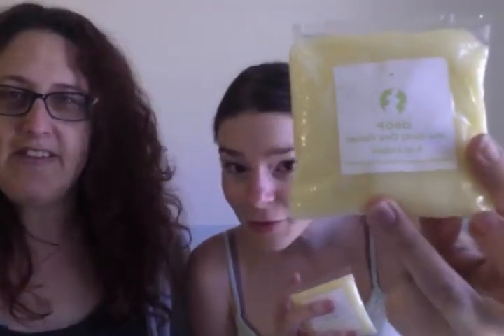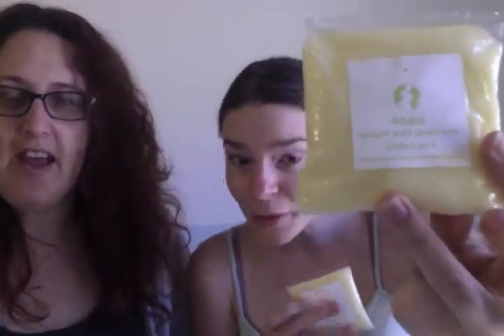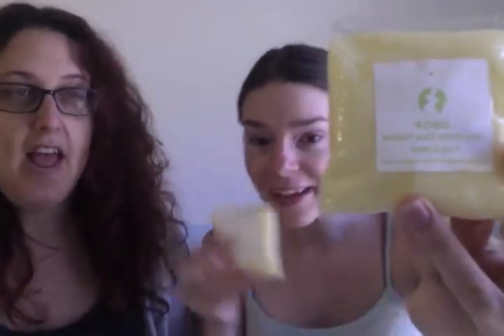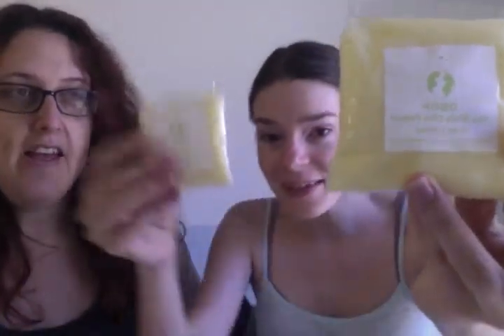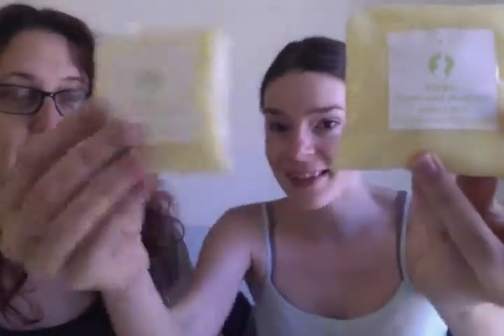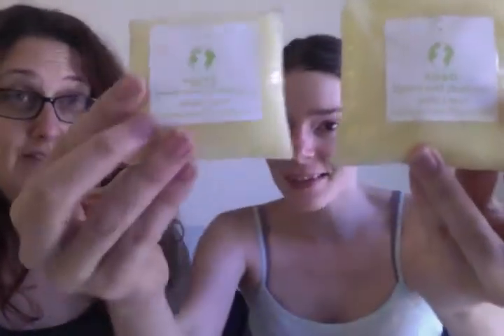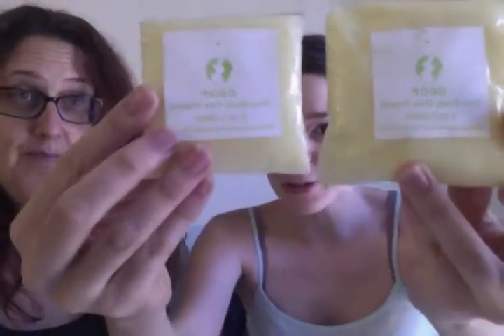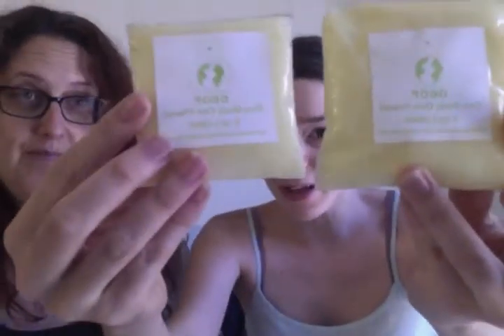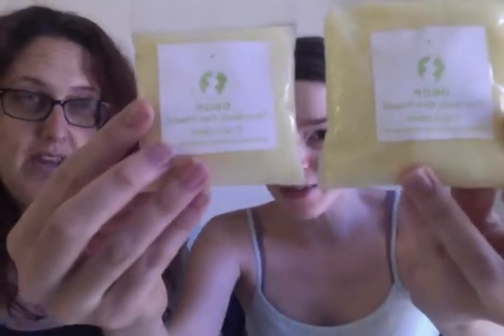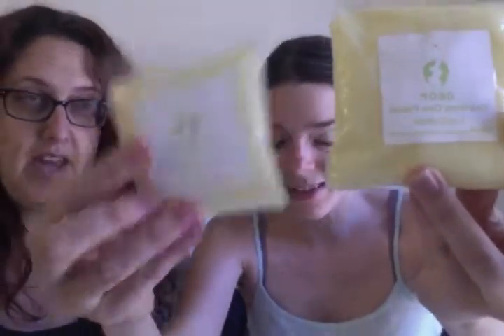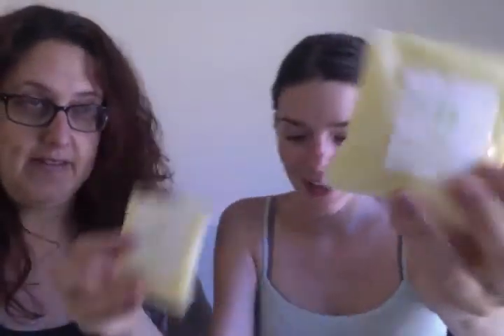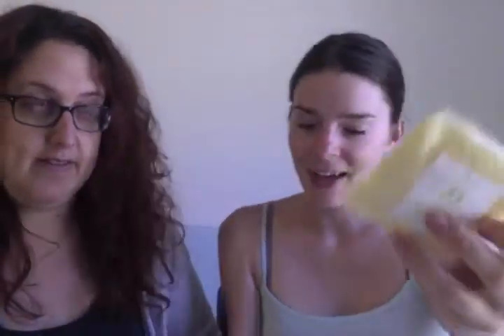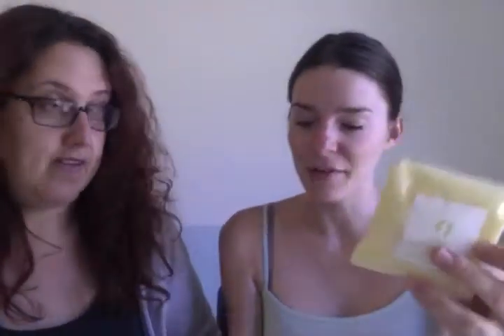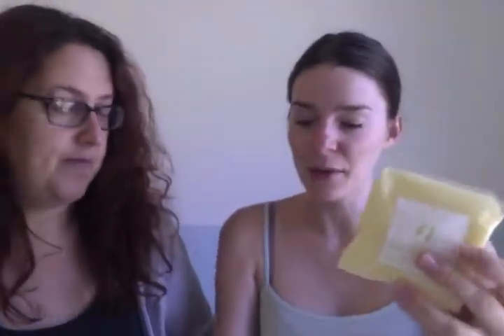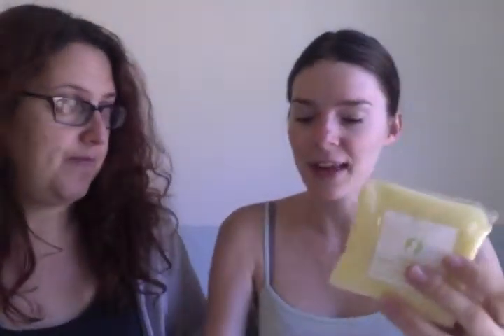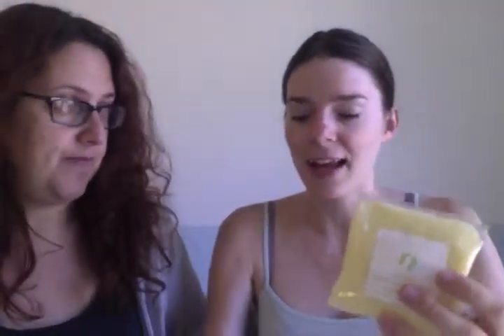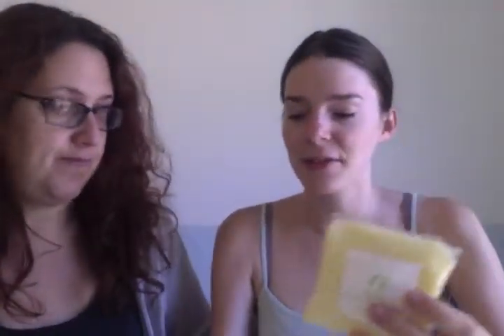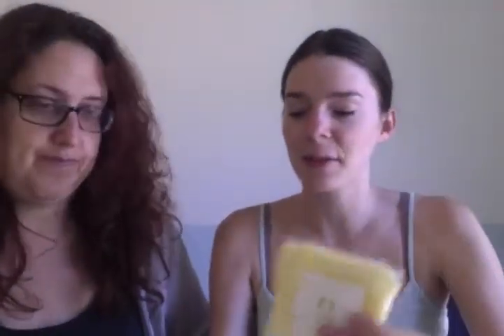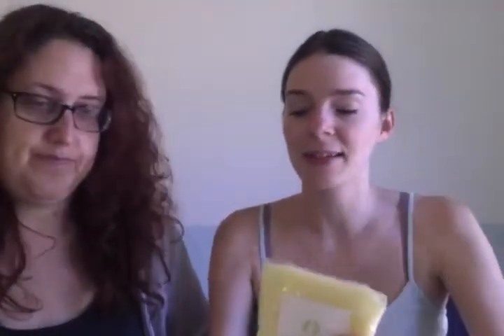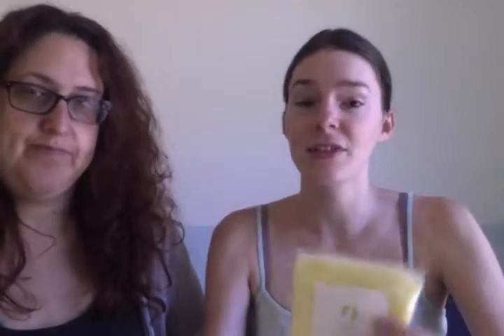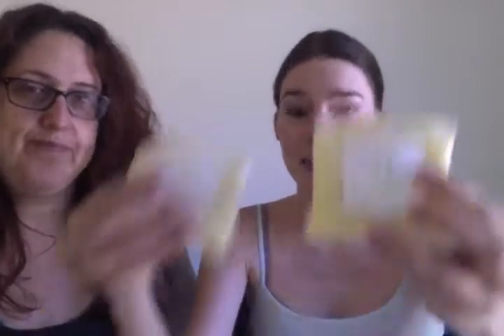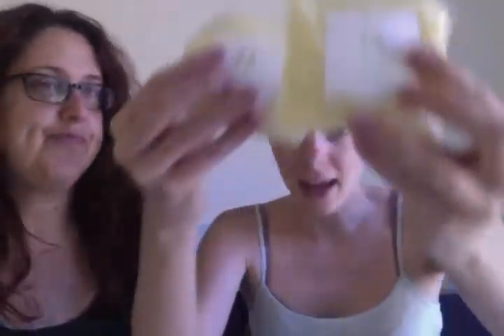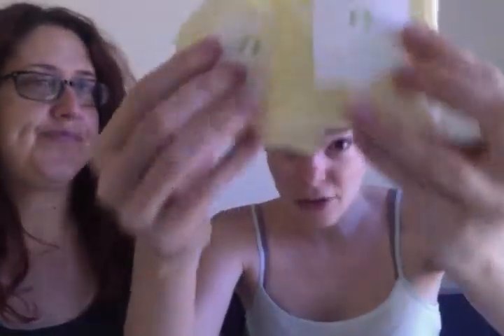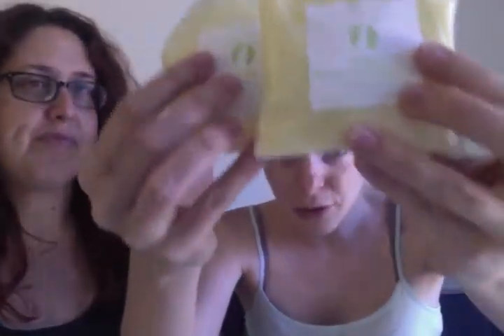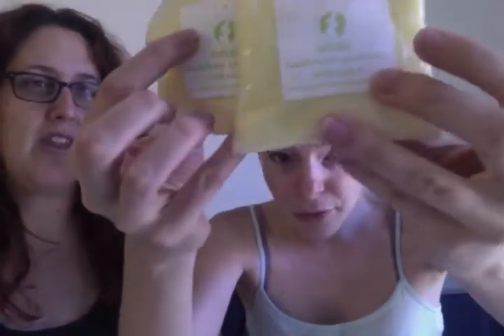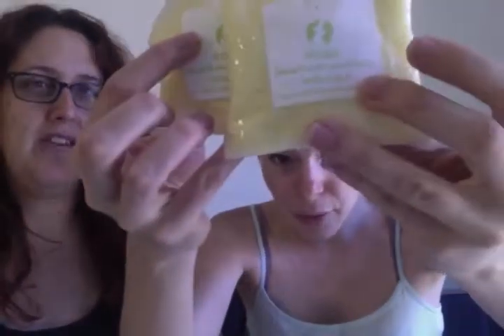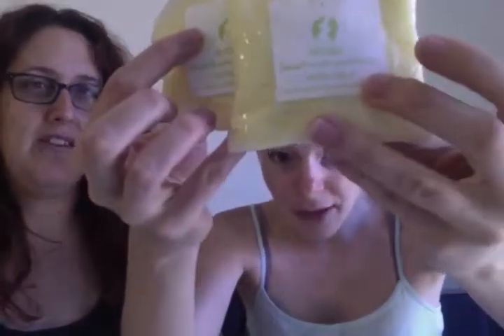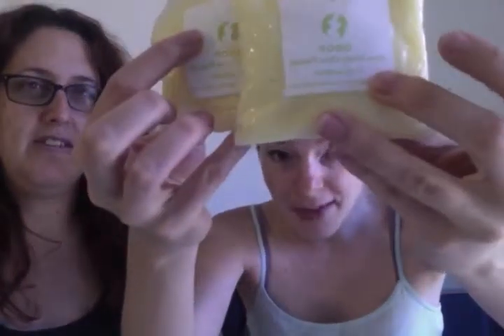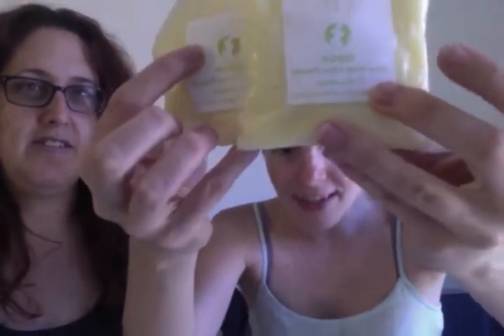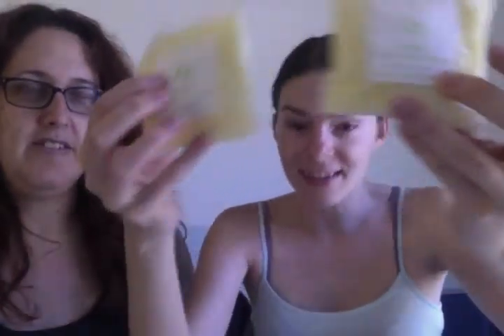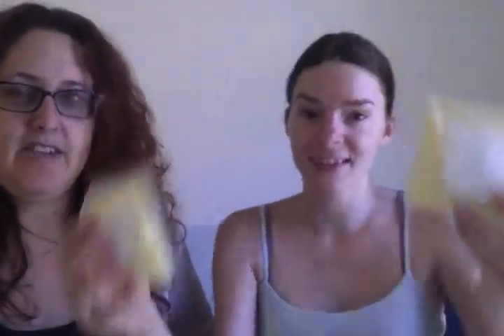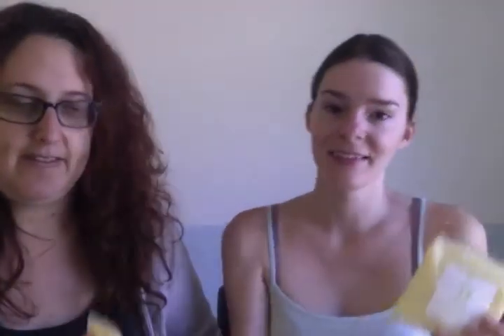You see that? Four ounces, two ounces. And if you order the eight ounce, you basically just get two four ounces.